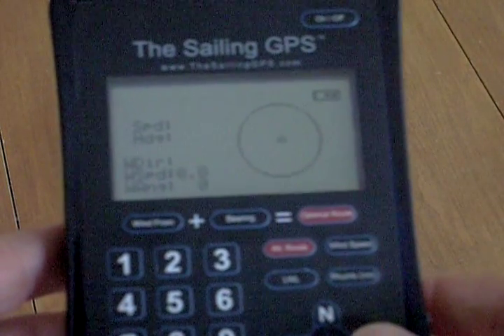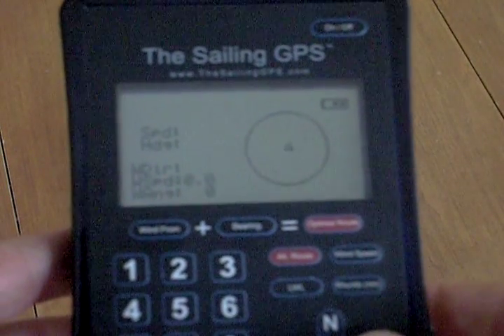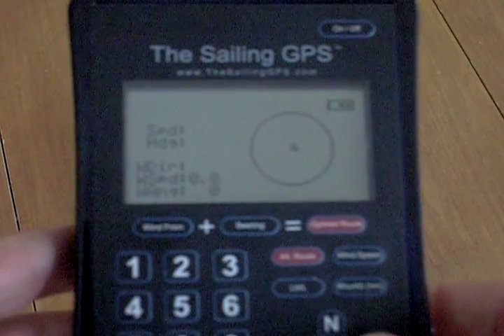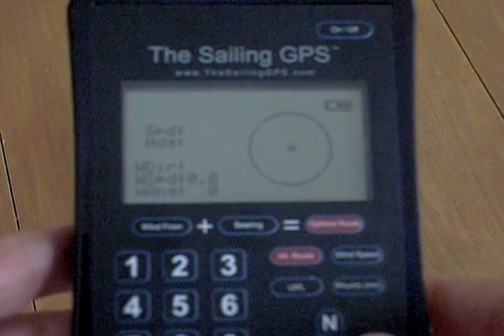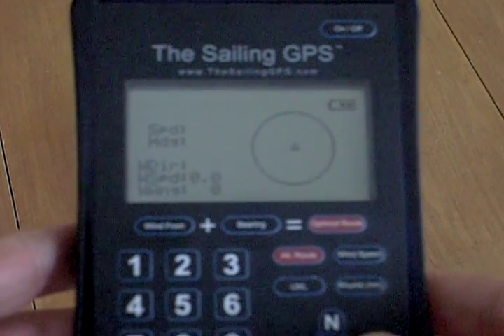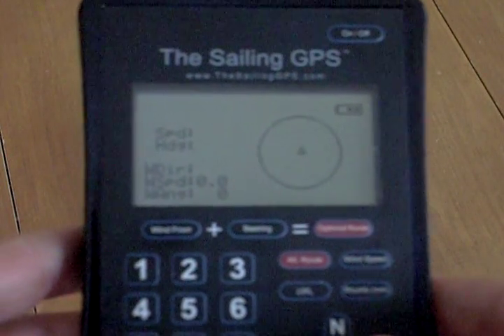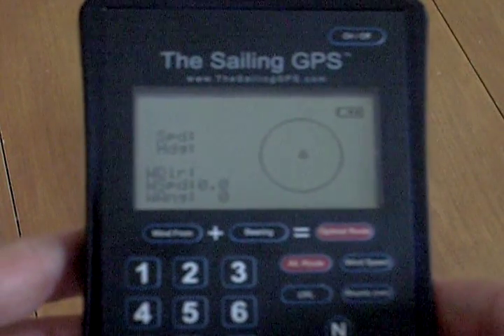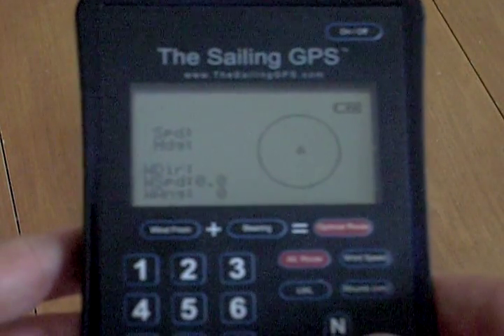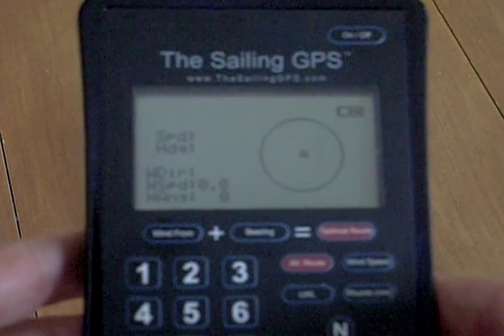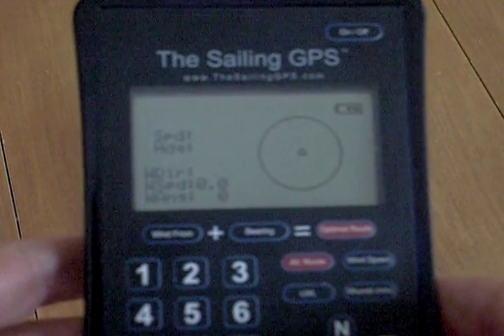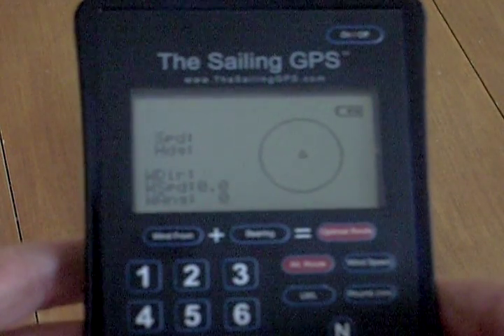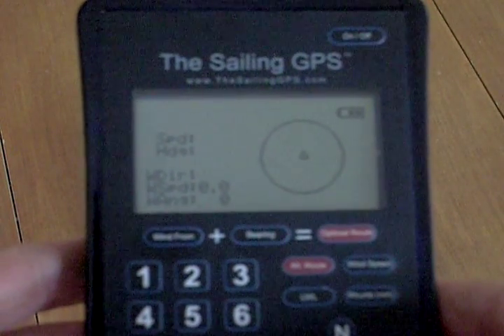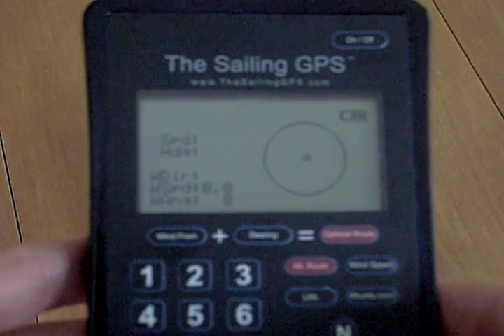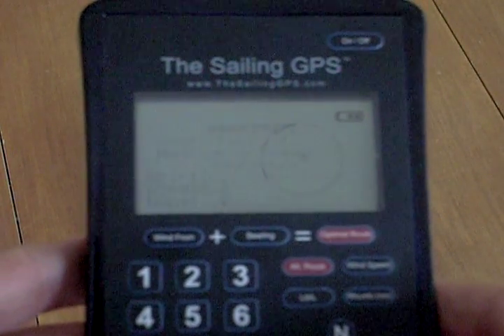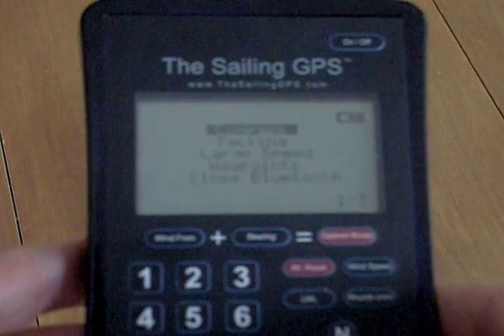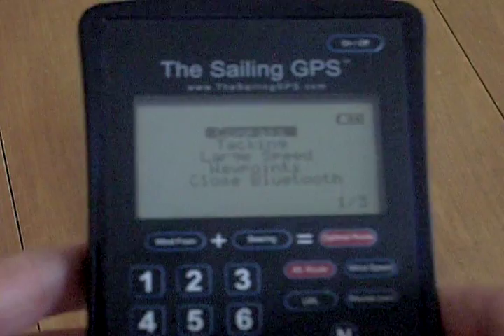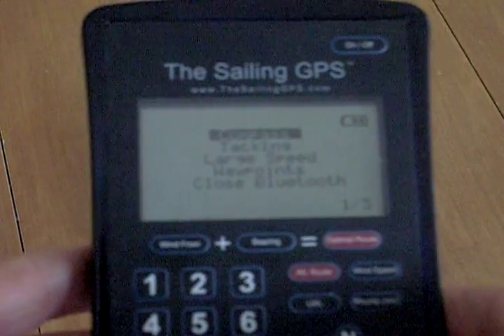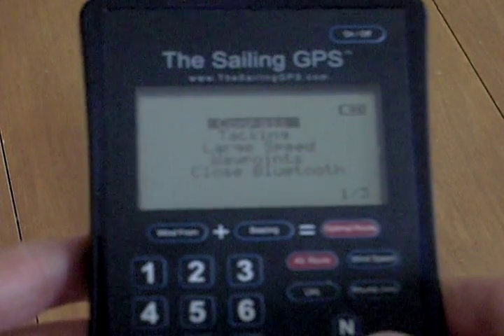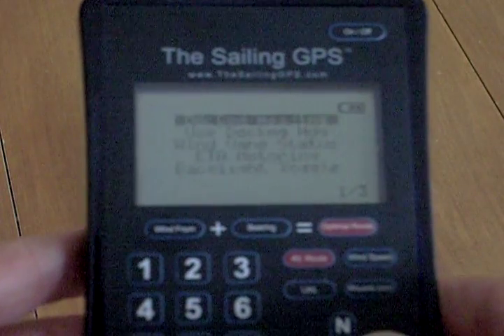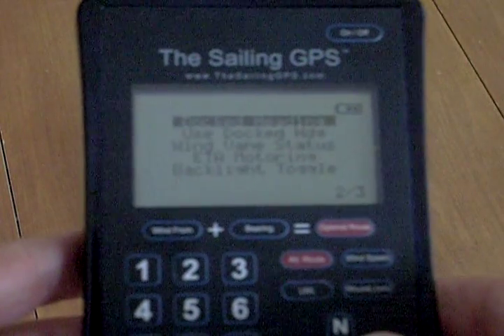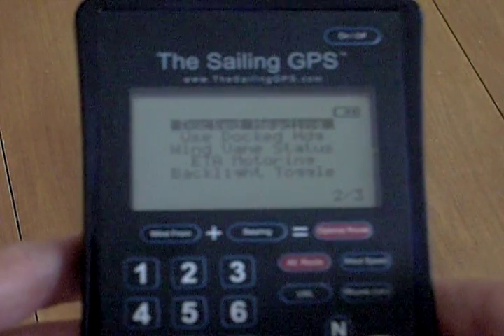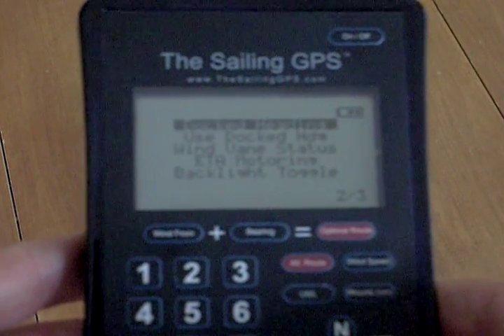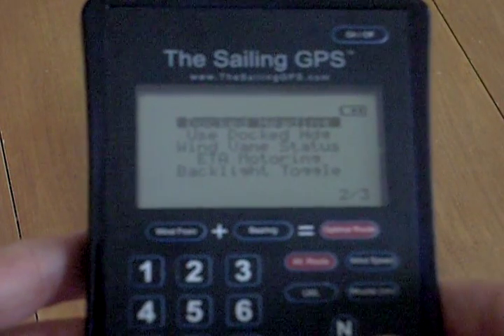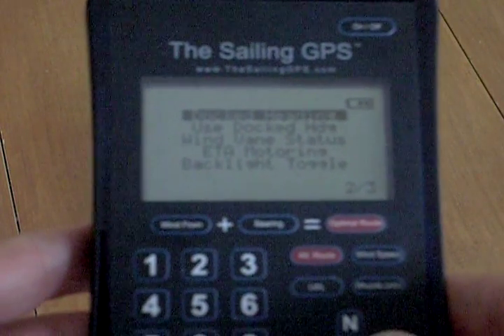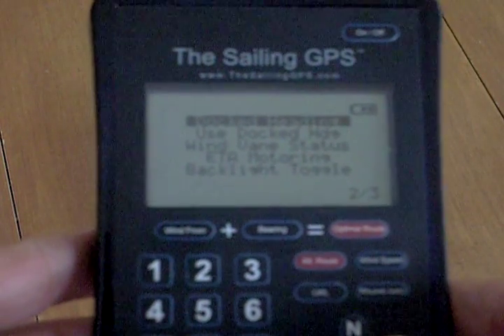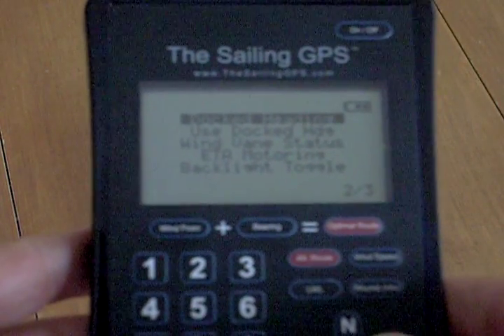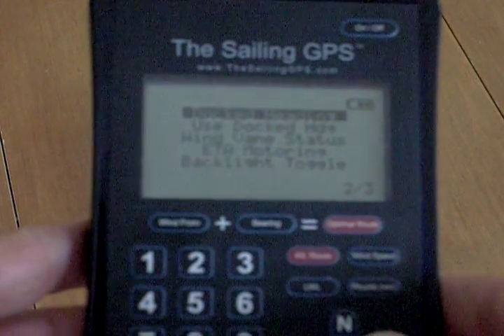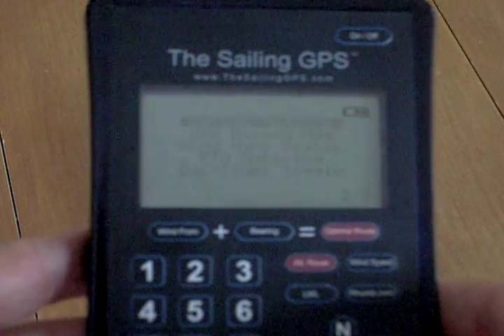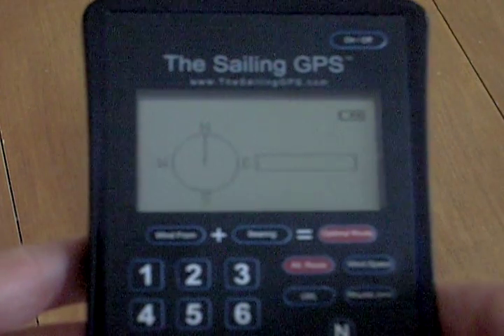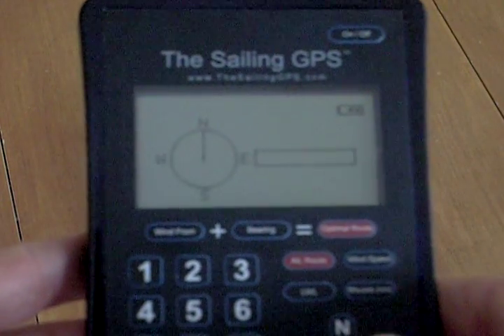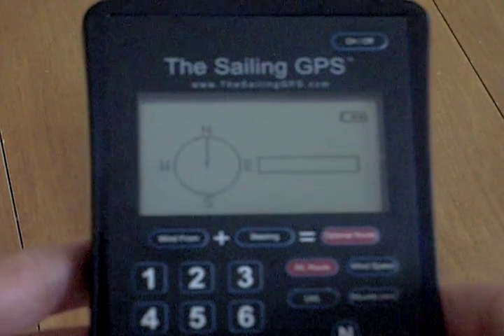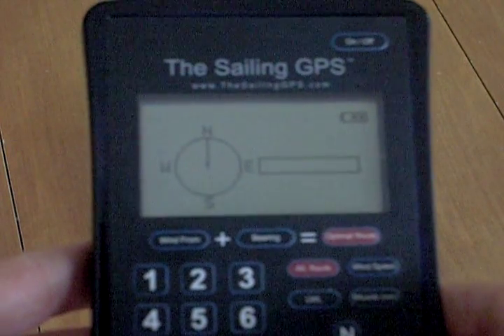The wind direction comes from the boat's heading, but if you're parked, you can select docked heading in the second menu screen.